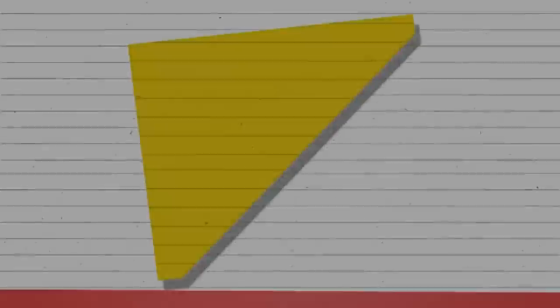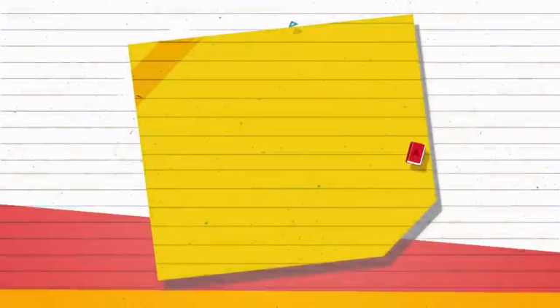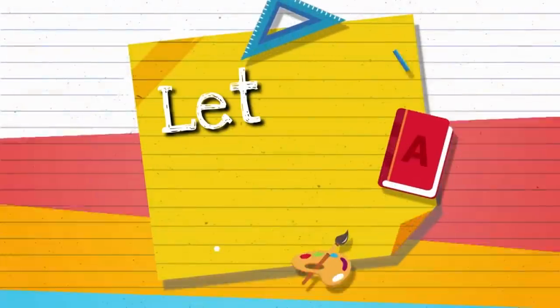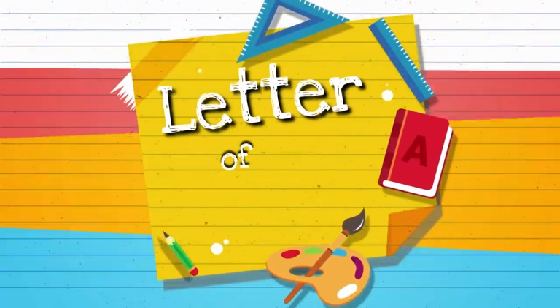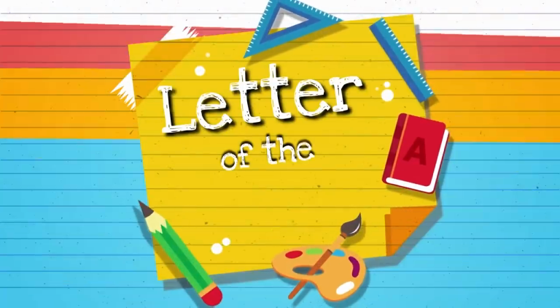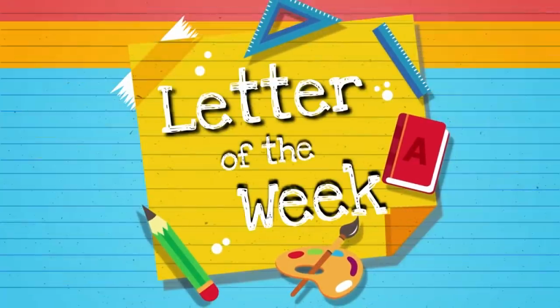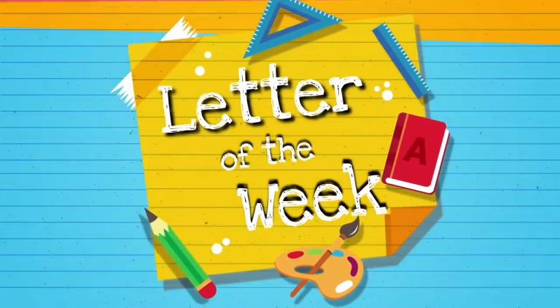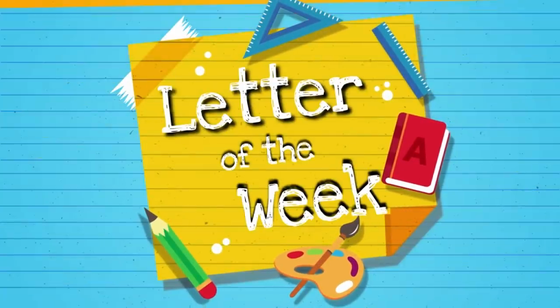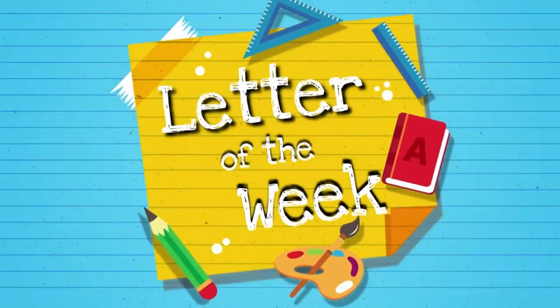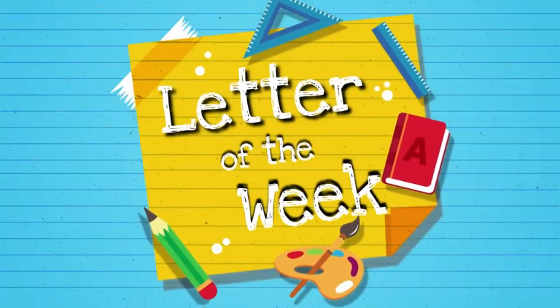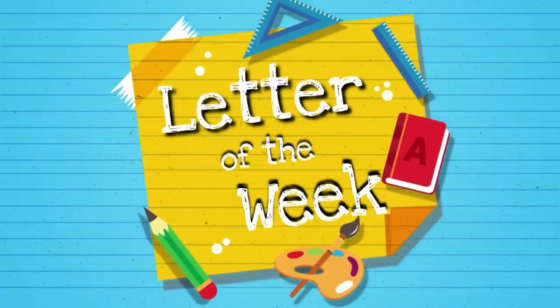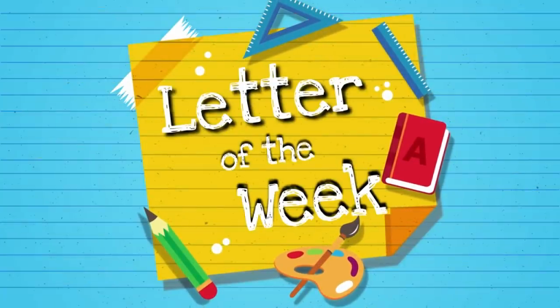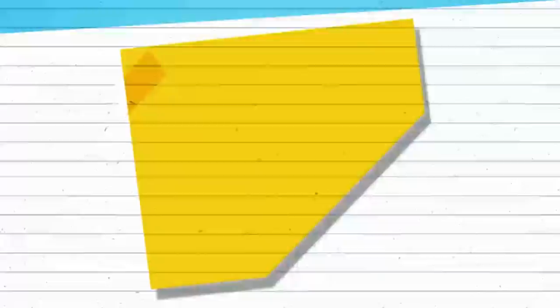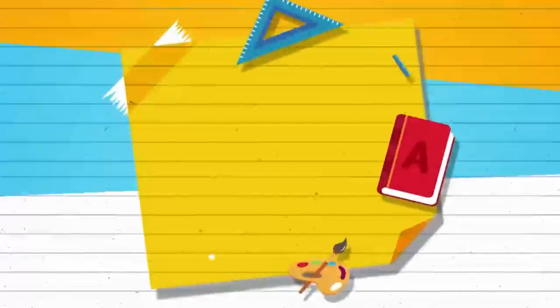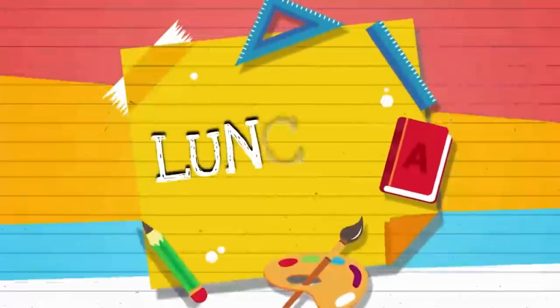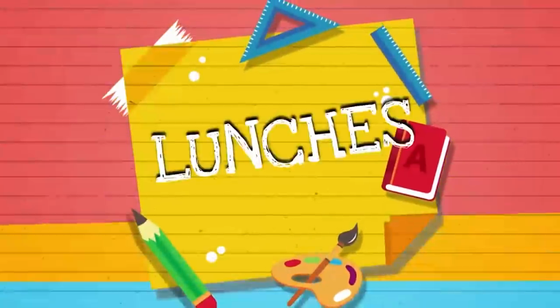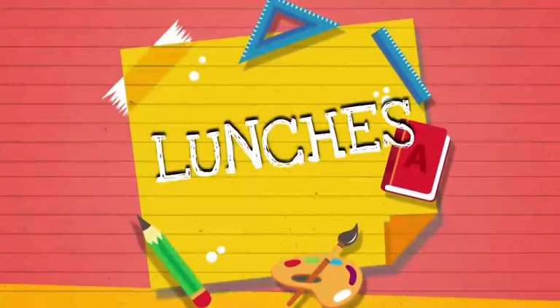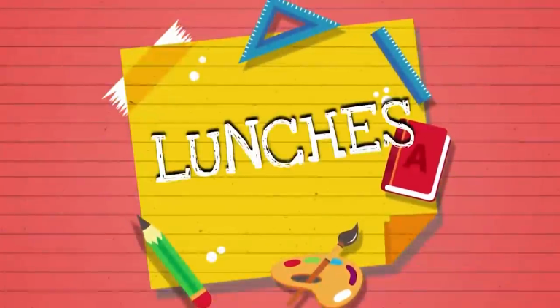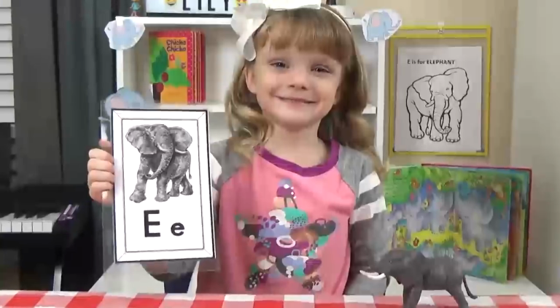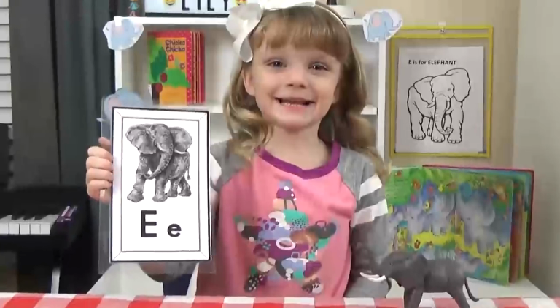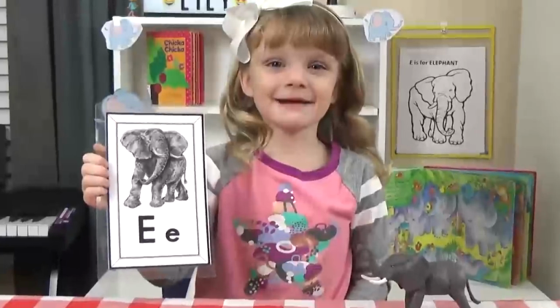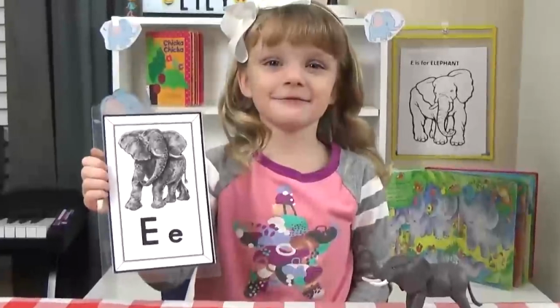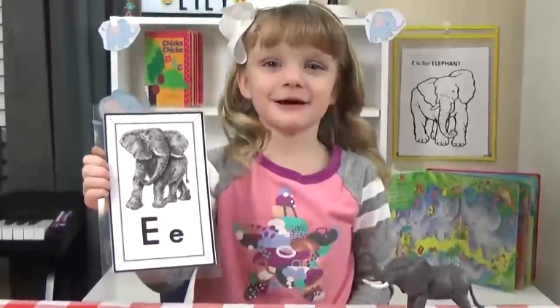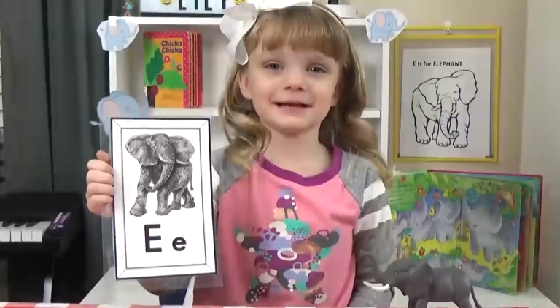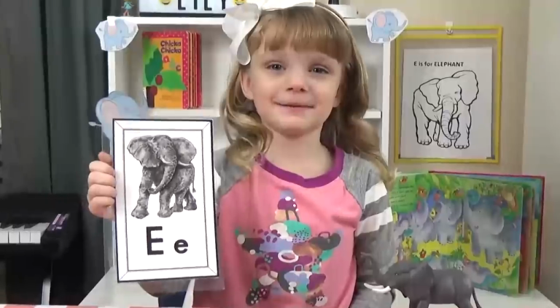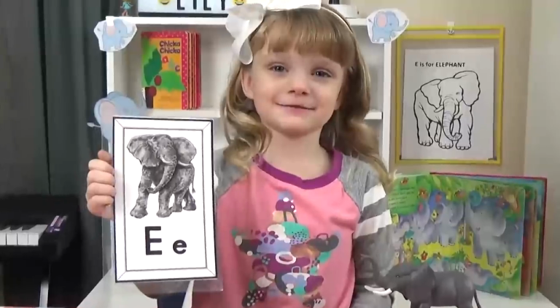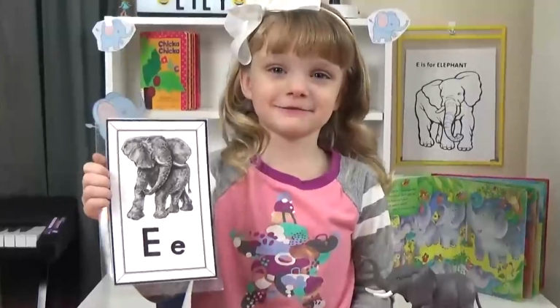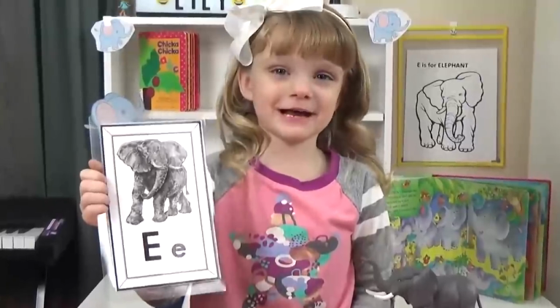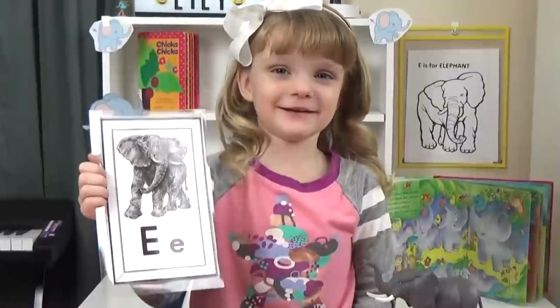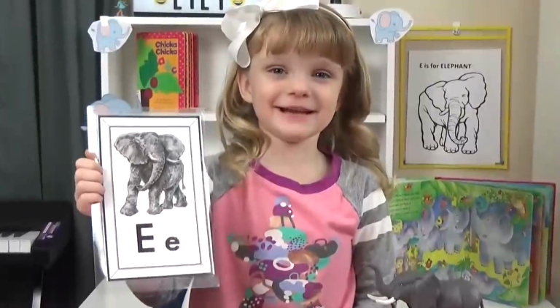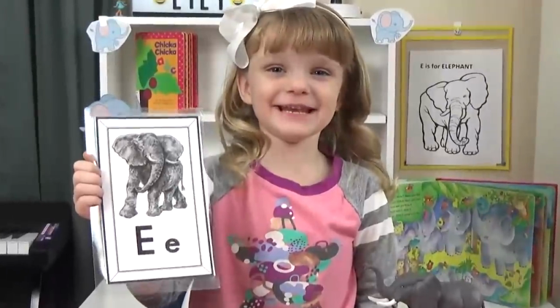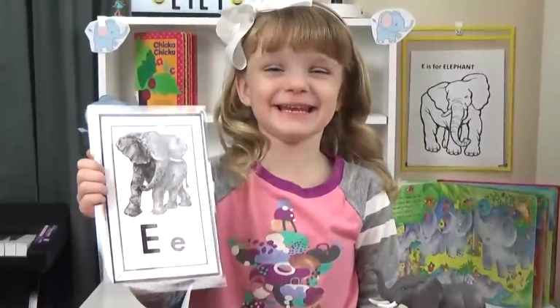Hi guys, and welcome to Letter of the Week lunches. Today we're learning about the letter E.